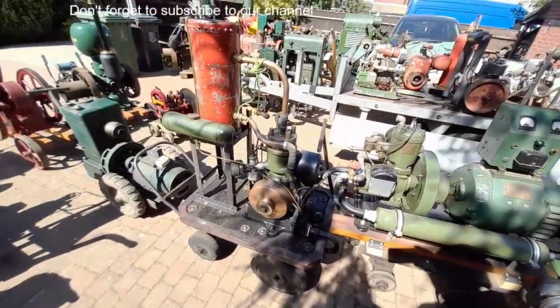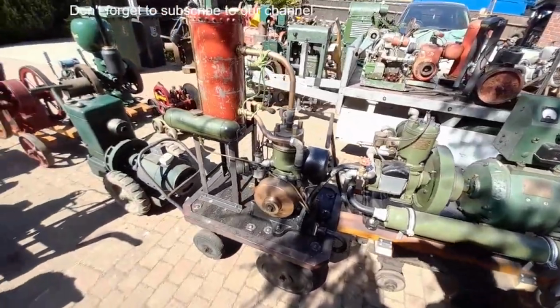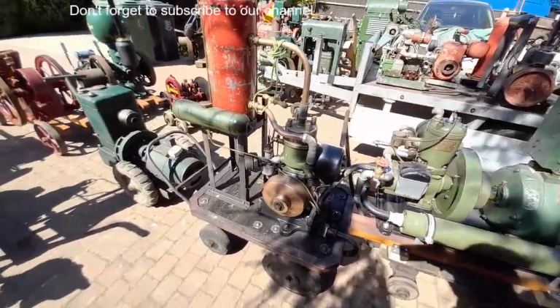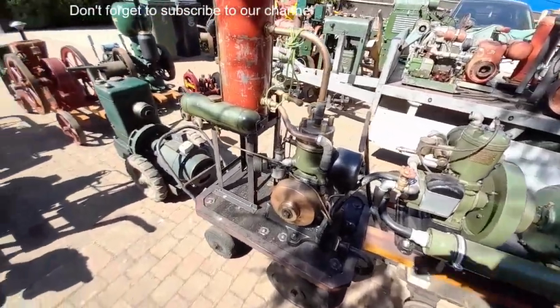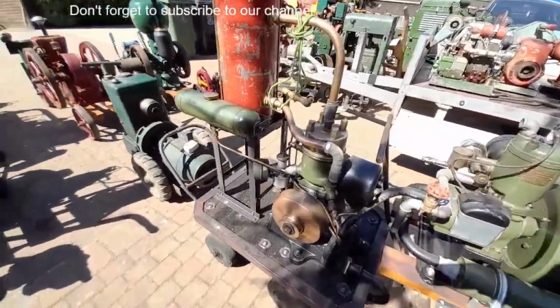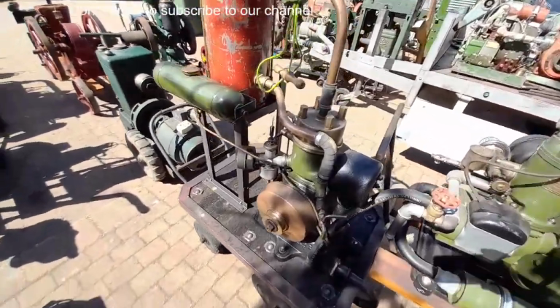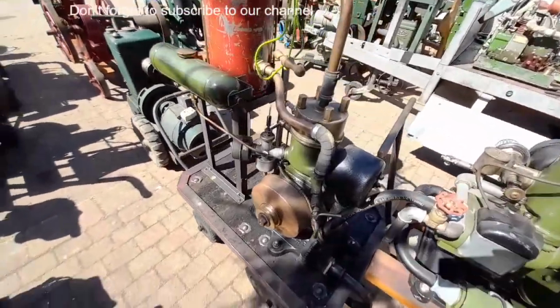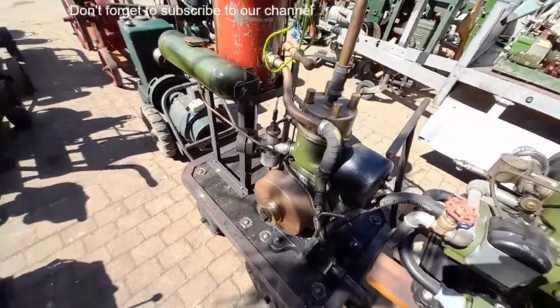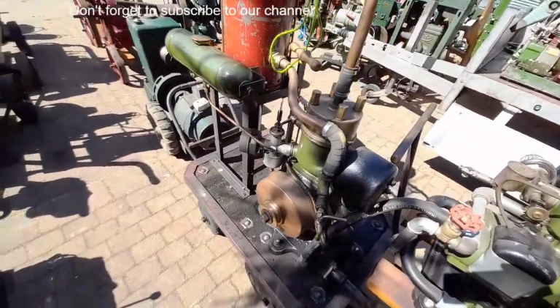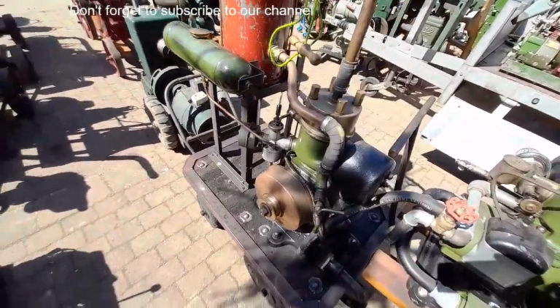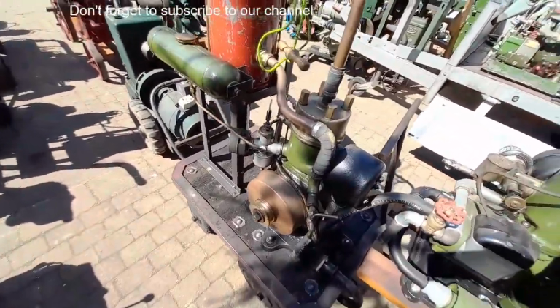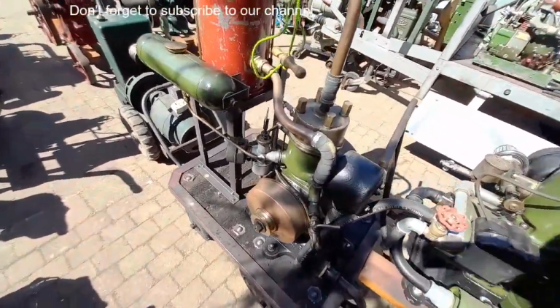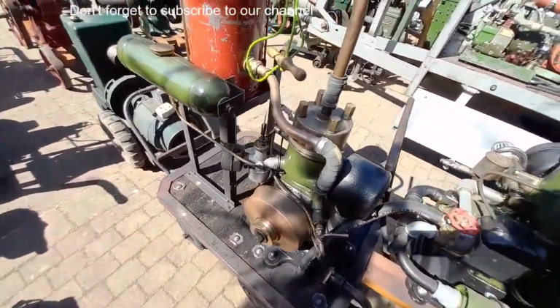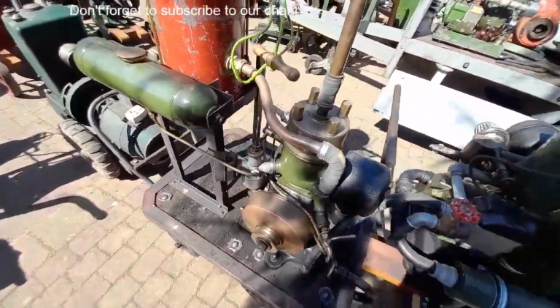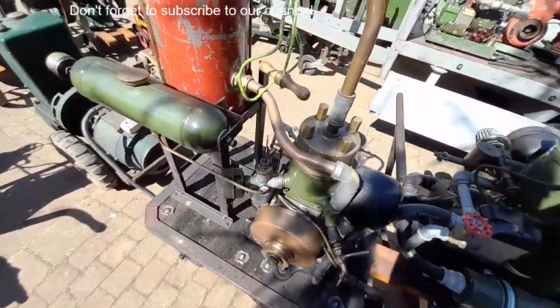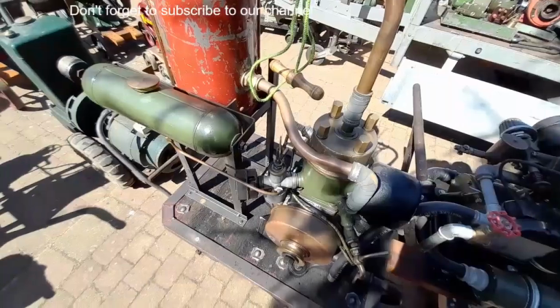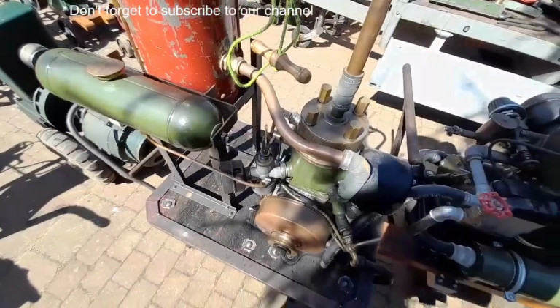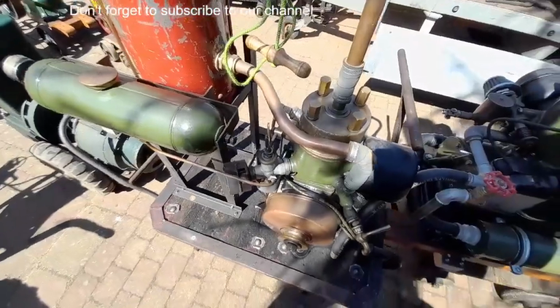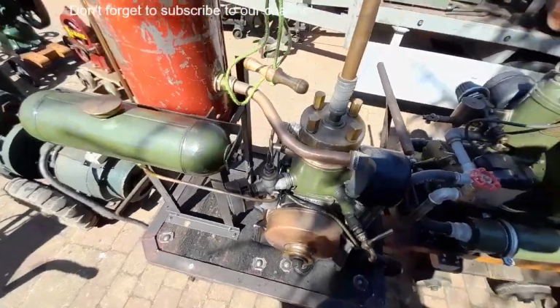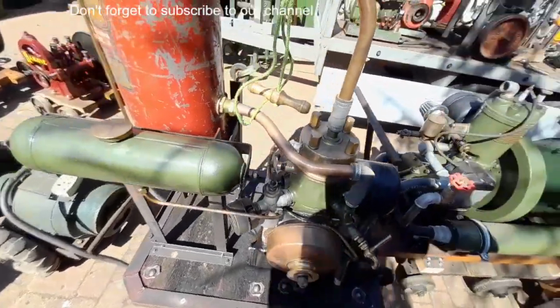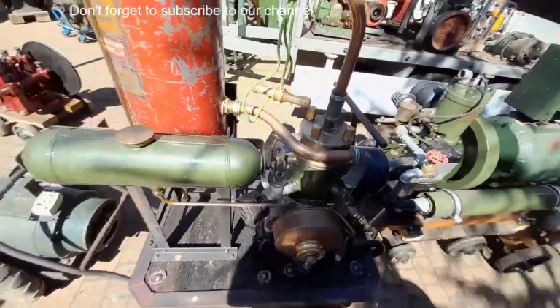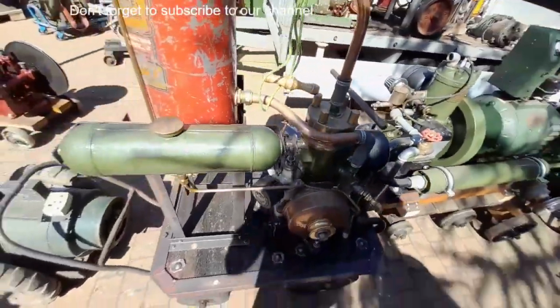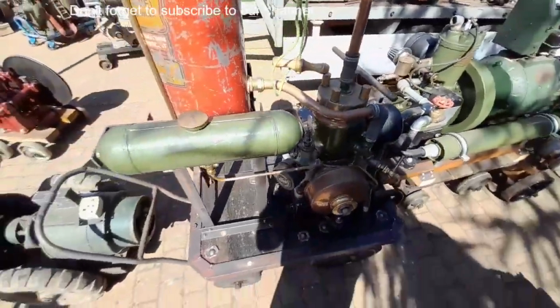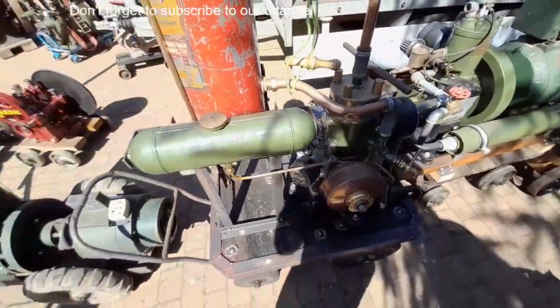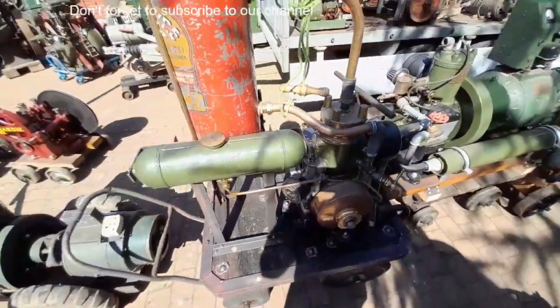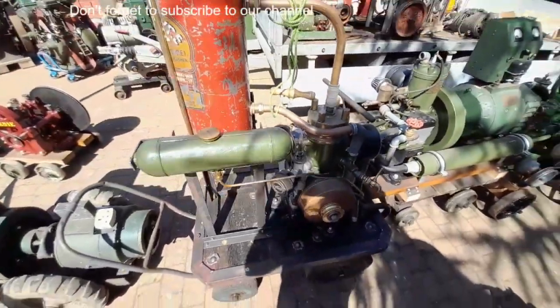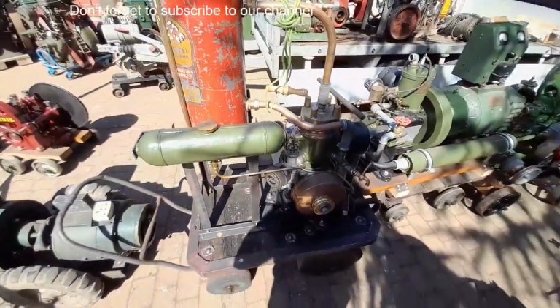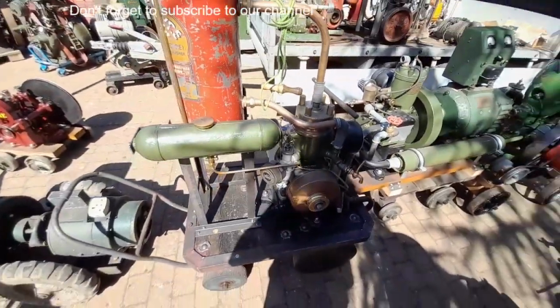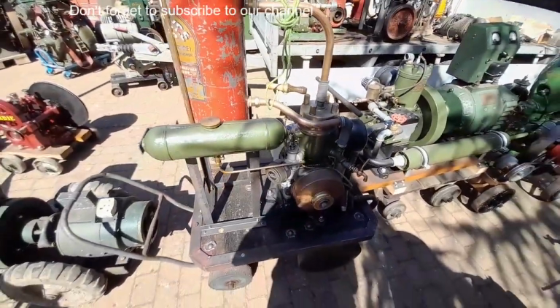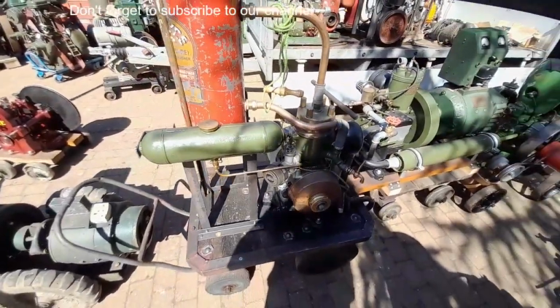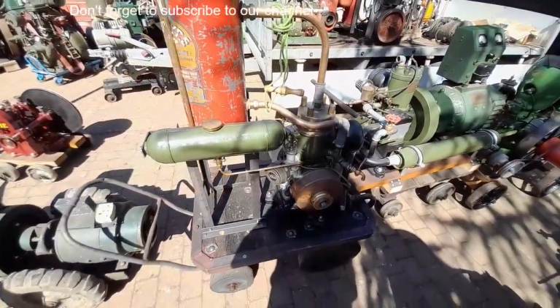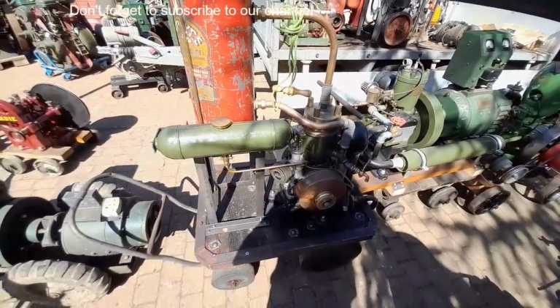Villiers WX — that's had a splash of fuel and we've had that fired up.